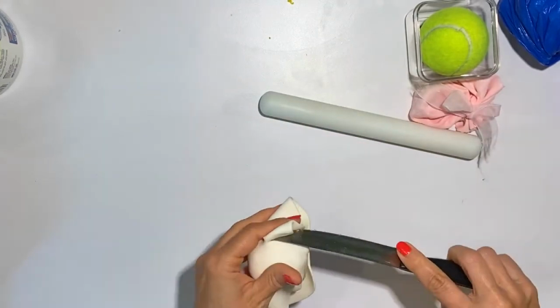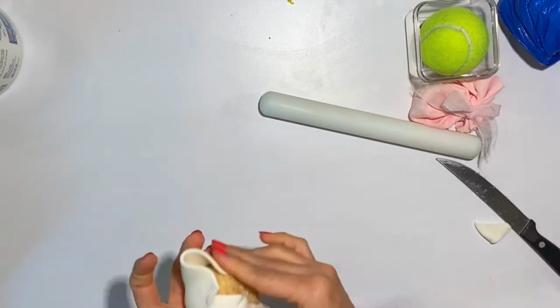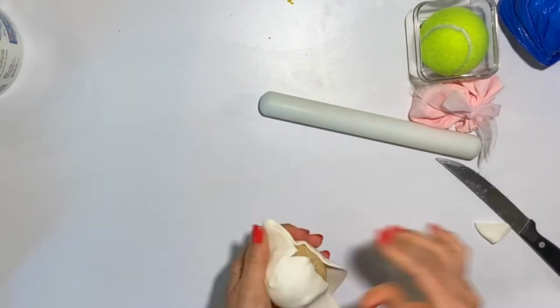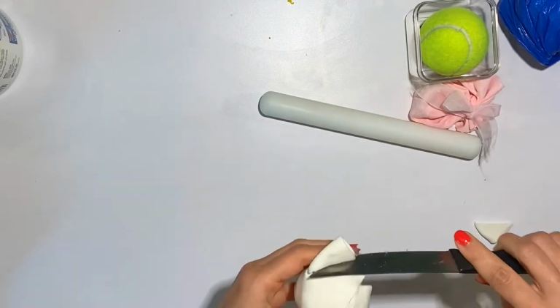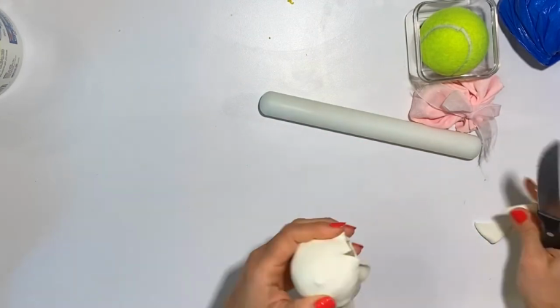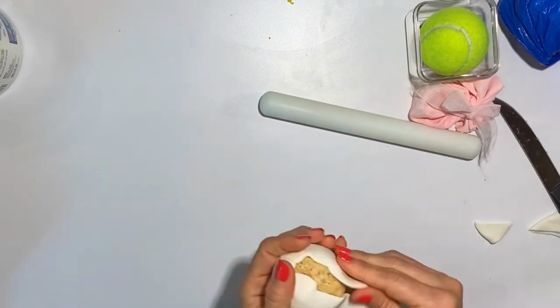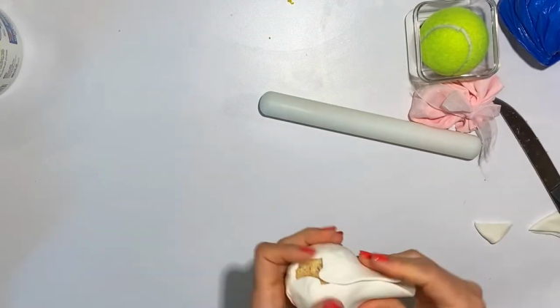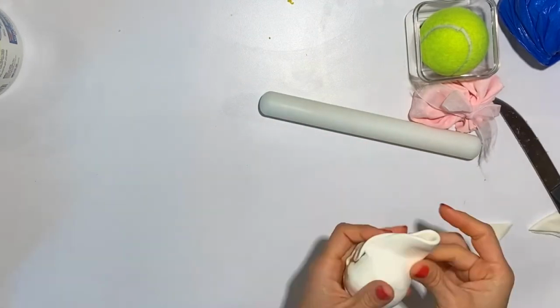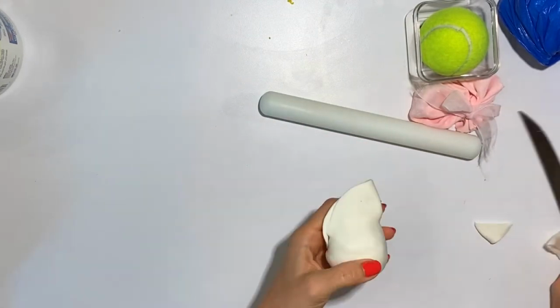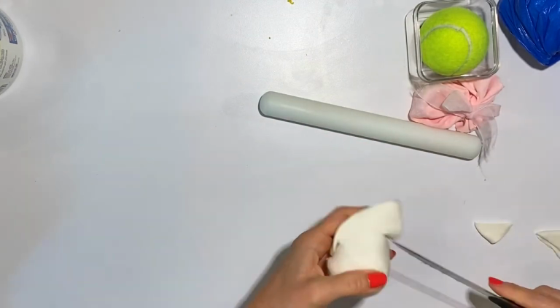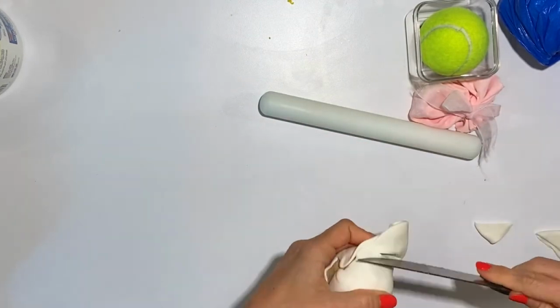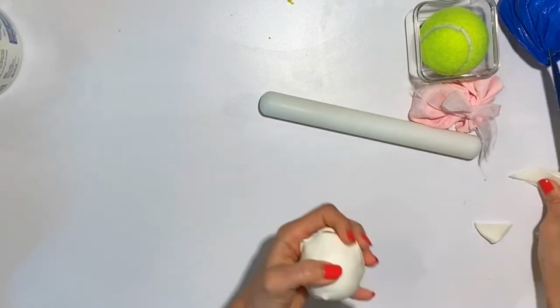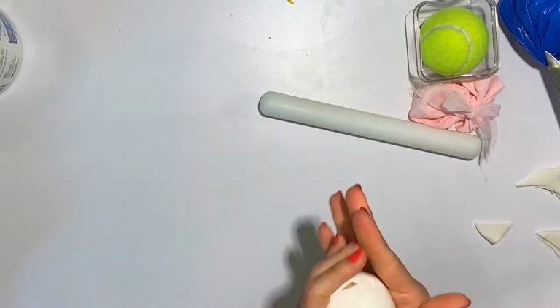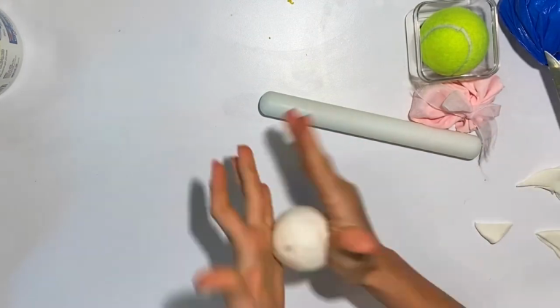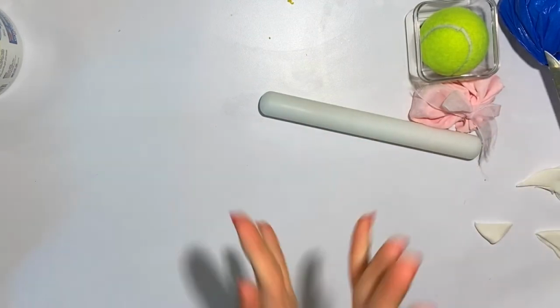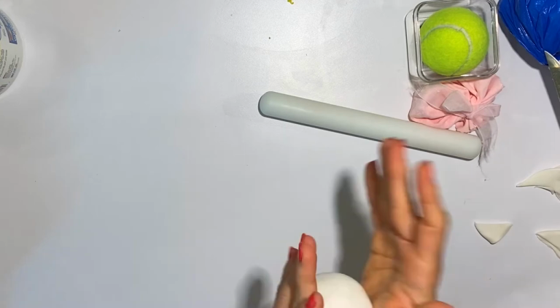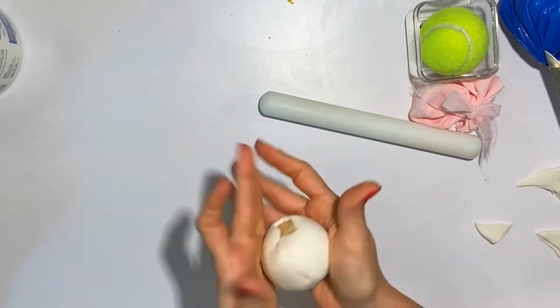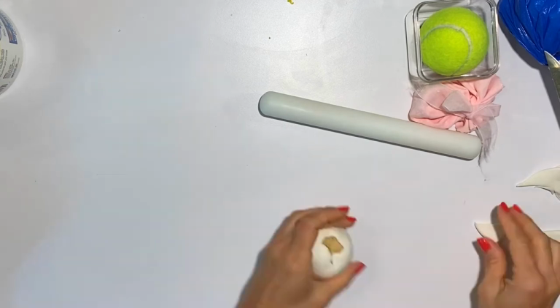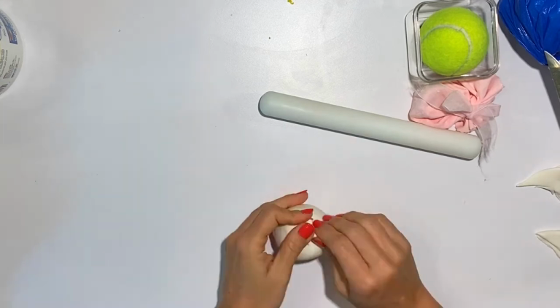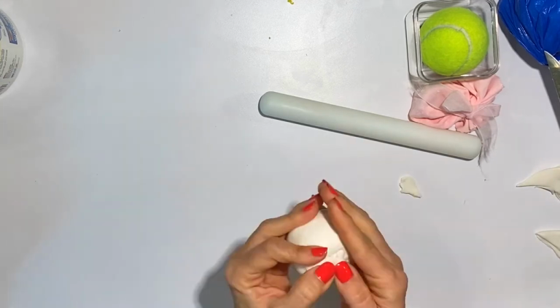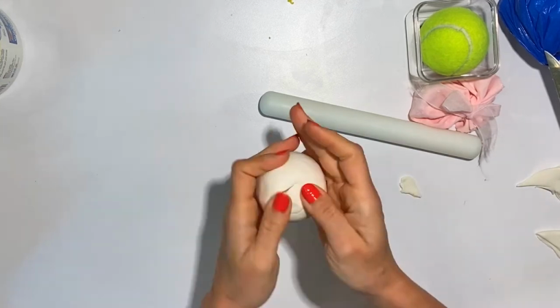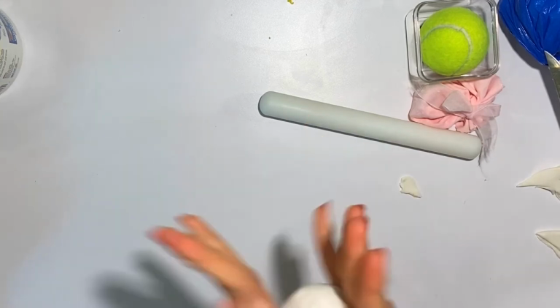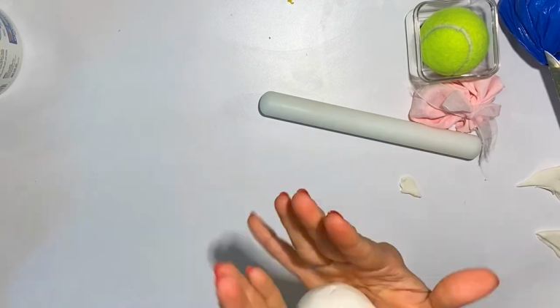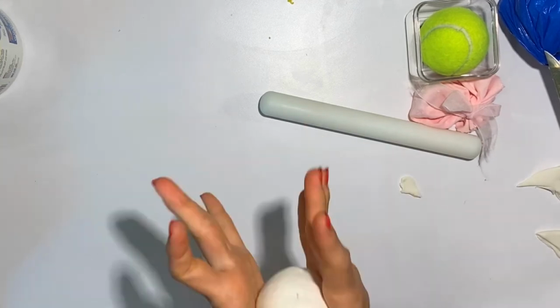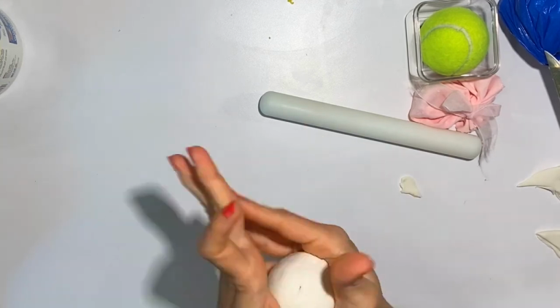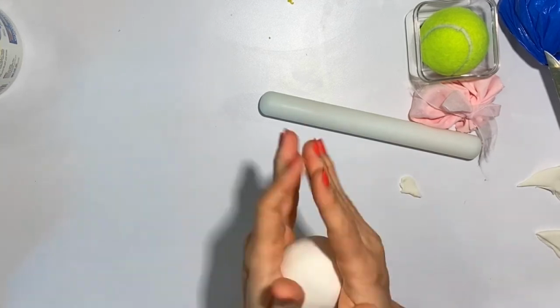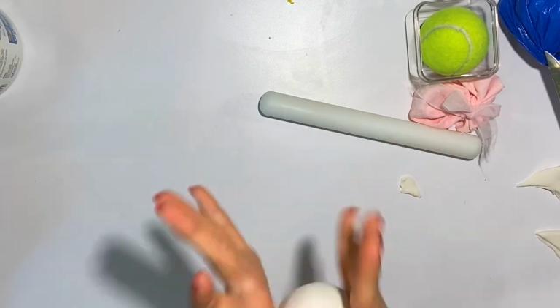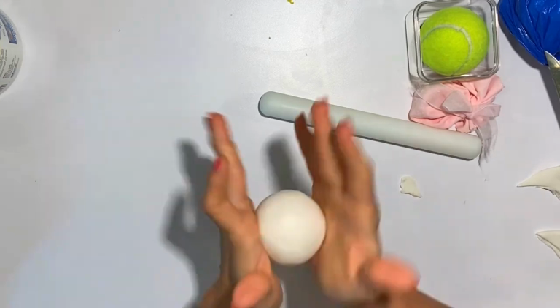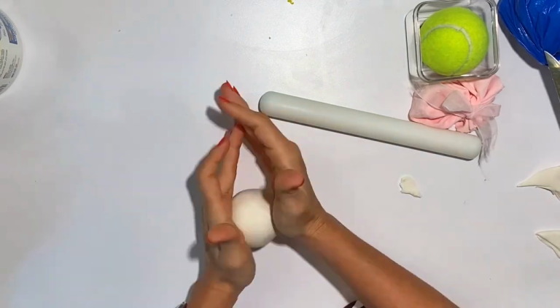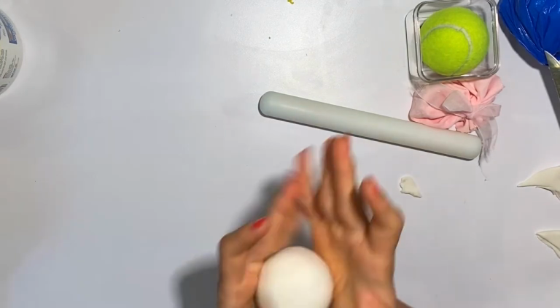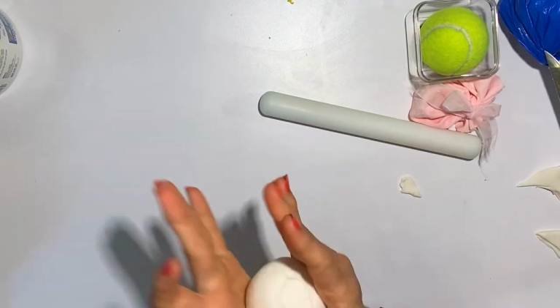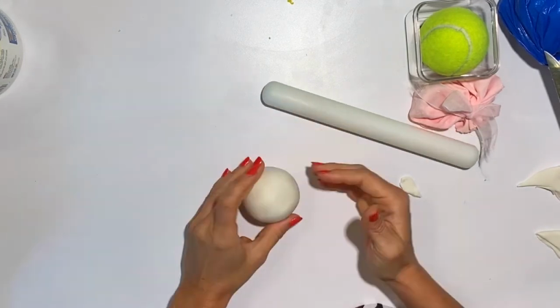Notice that I am making it smaller — that's because when I add the chocolate it is going to get bigger. And now I am going to add the chocolate.